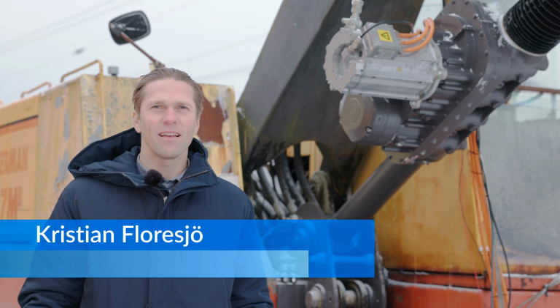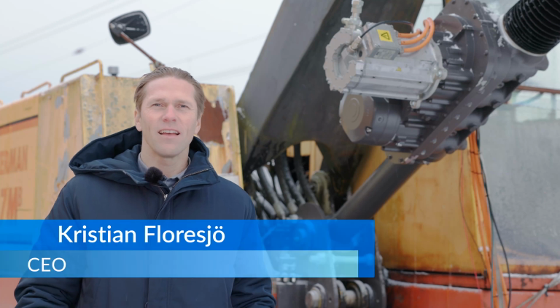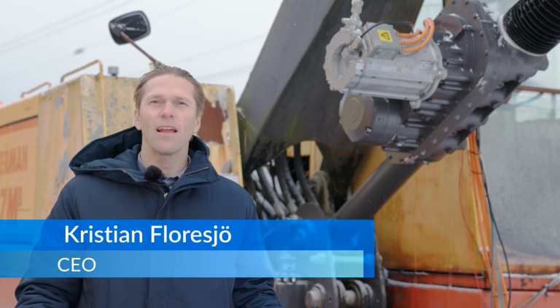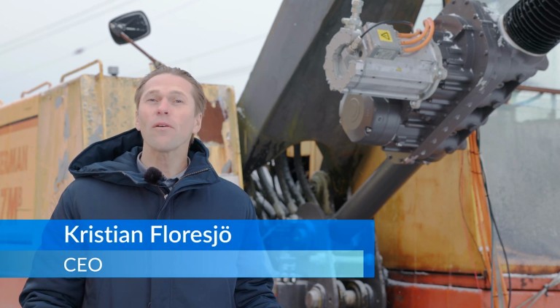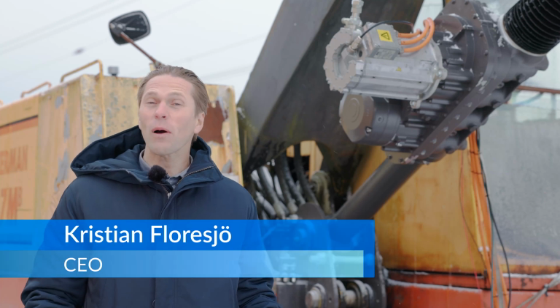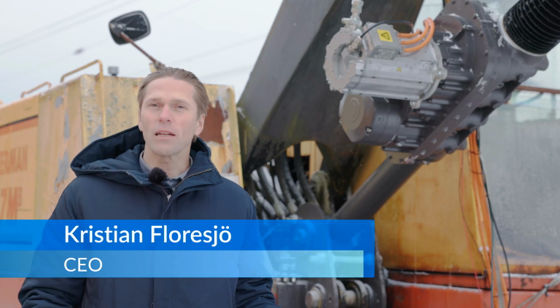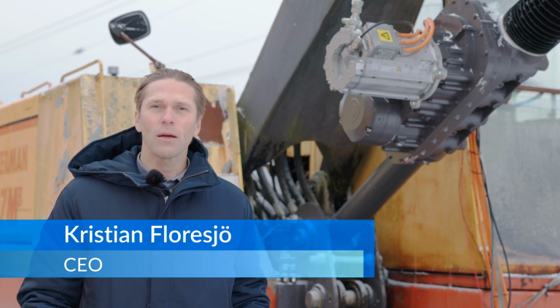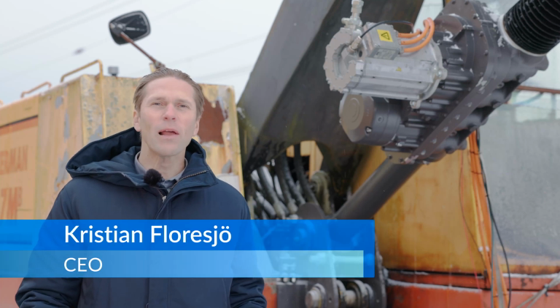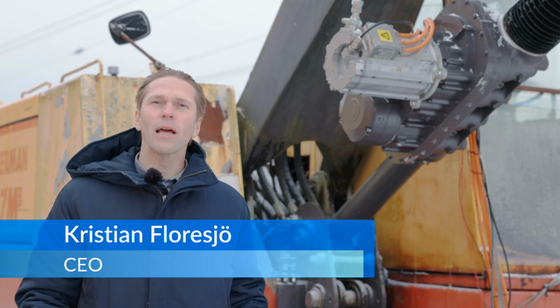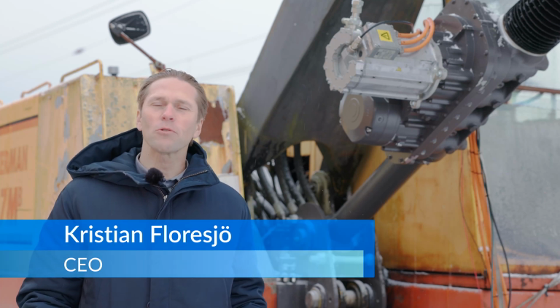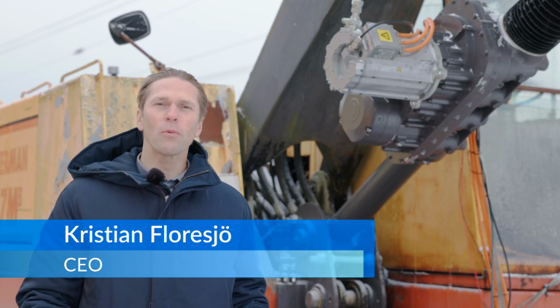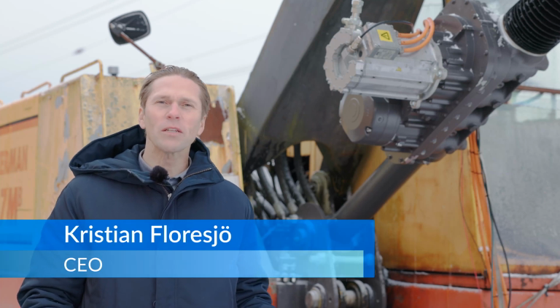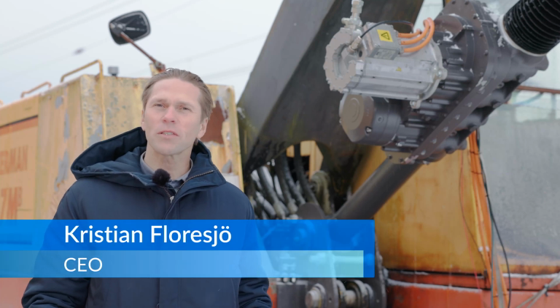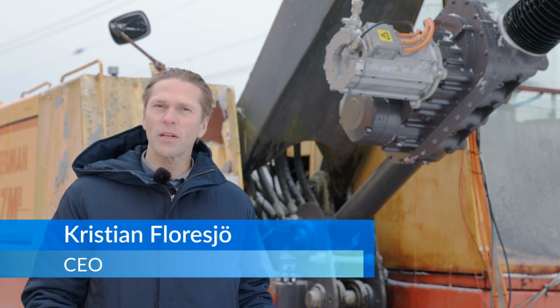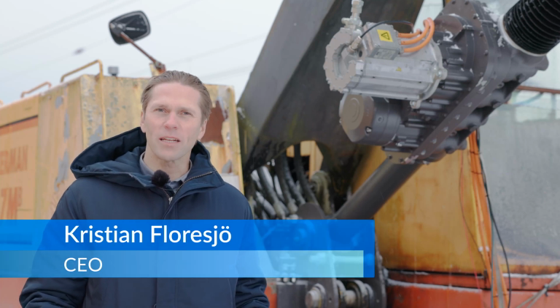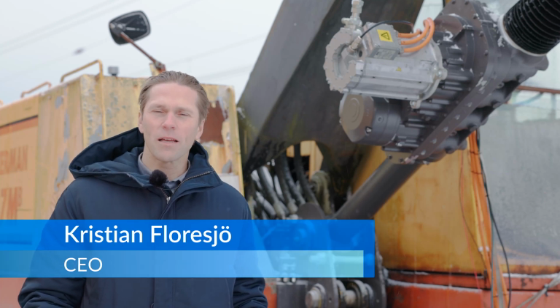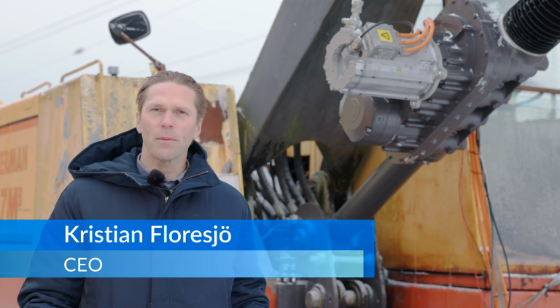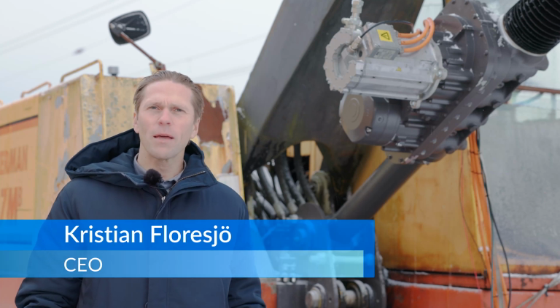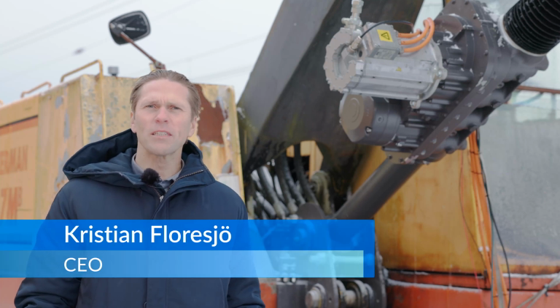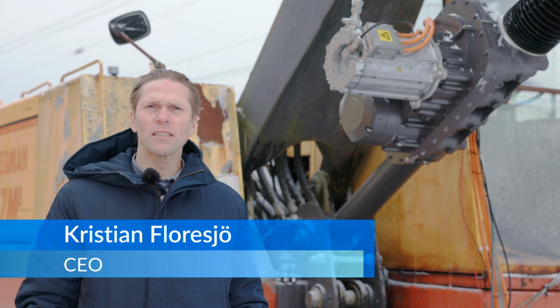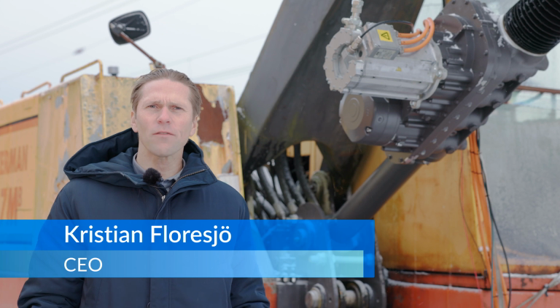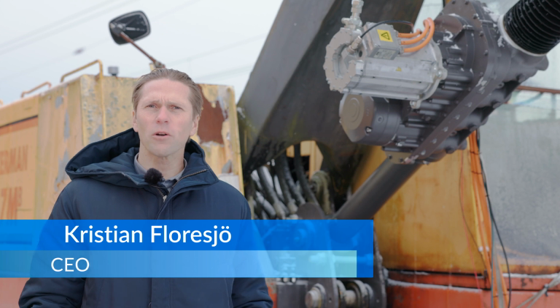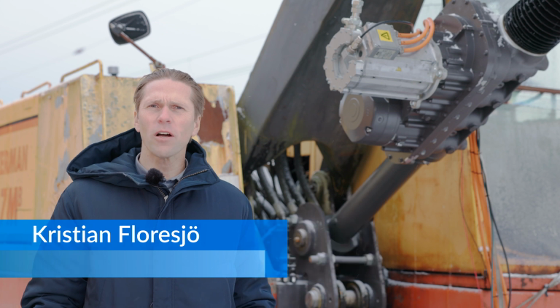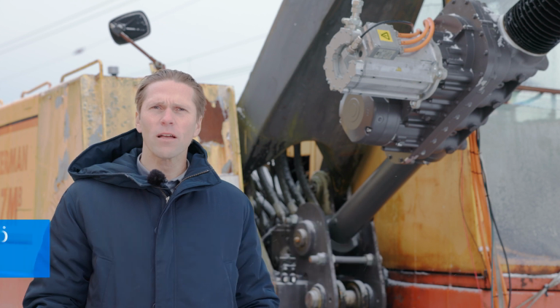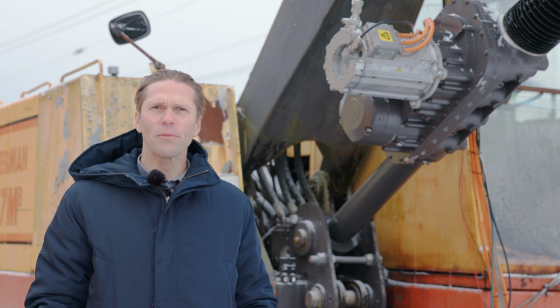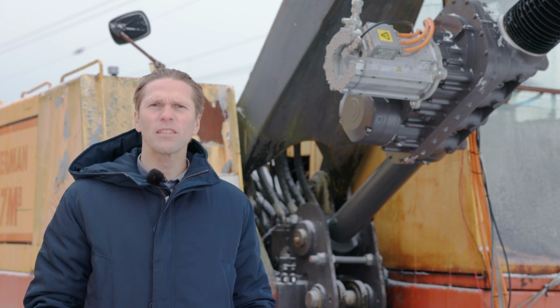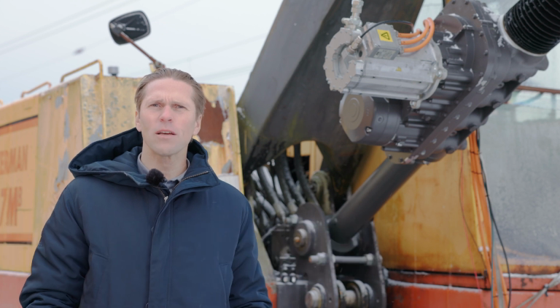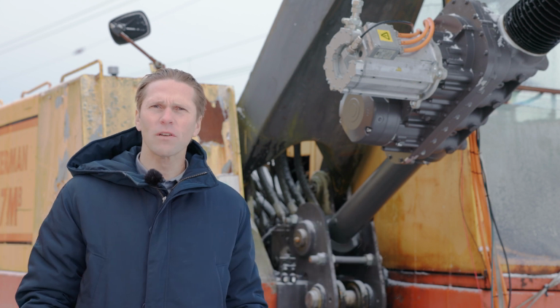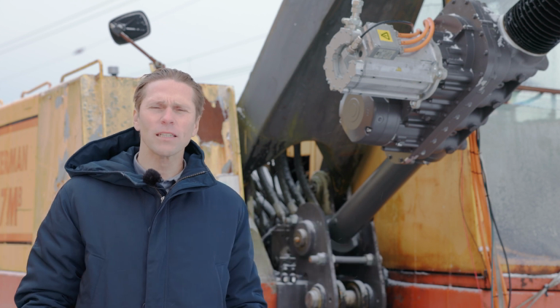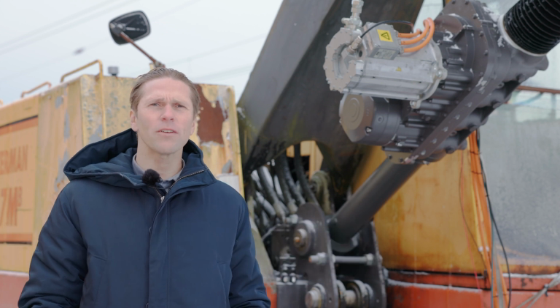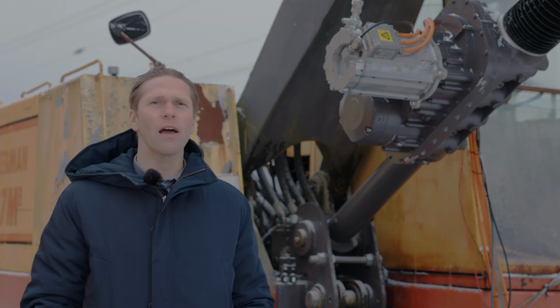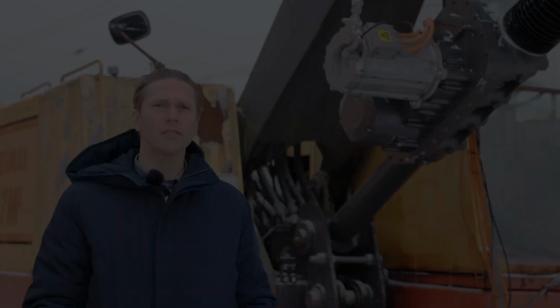Hello everyone and welcome to a wintery Sweden. My name is Christian Floresjö. I'm the CEO of Cascade Drives.